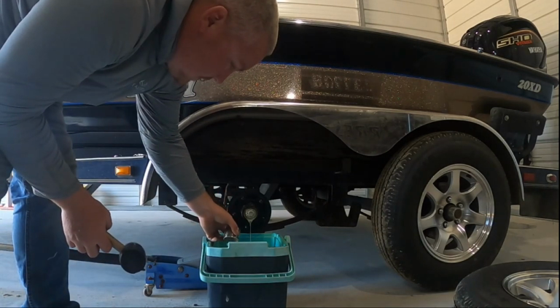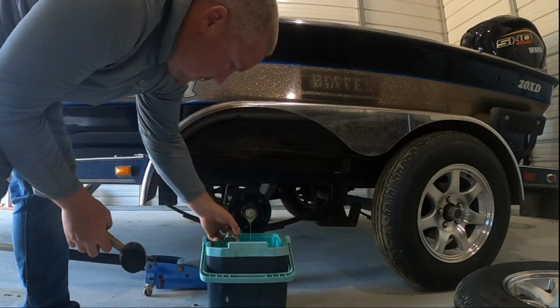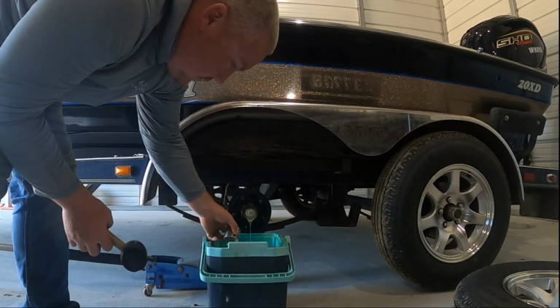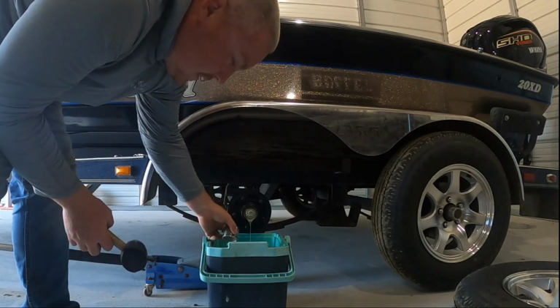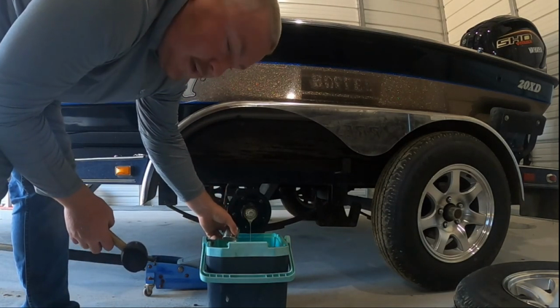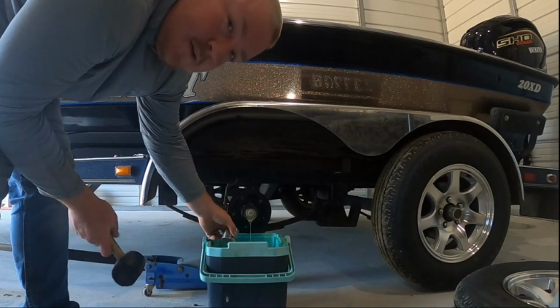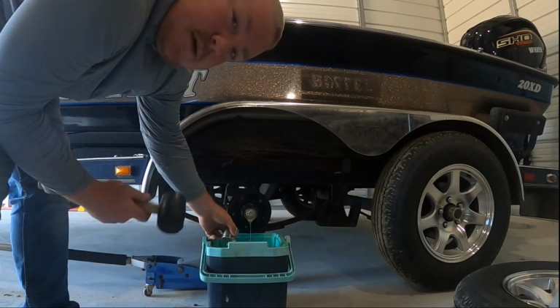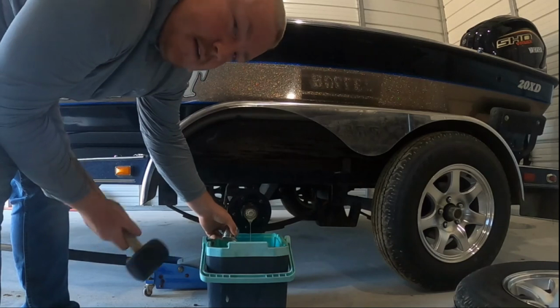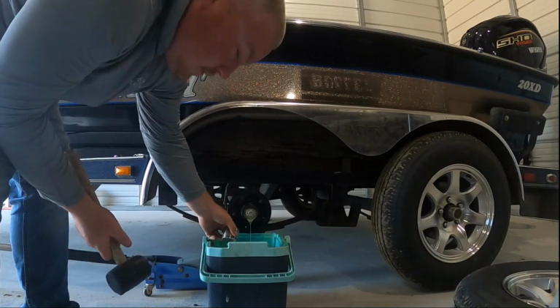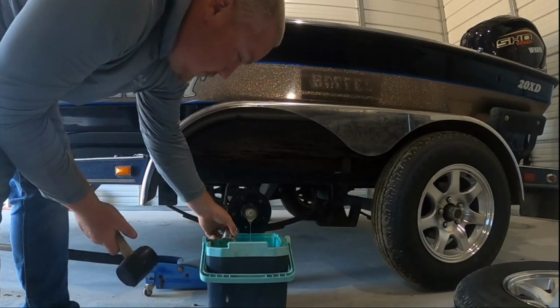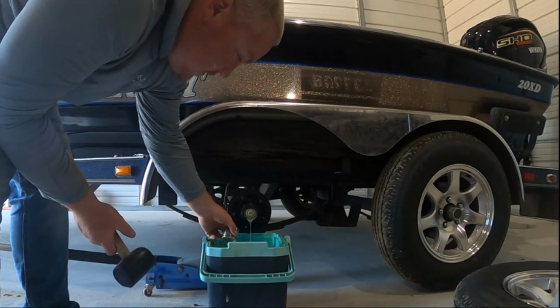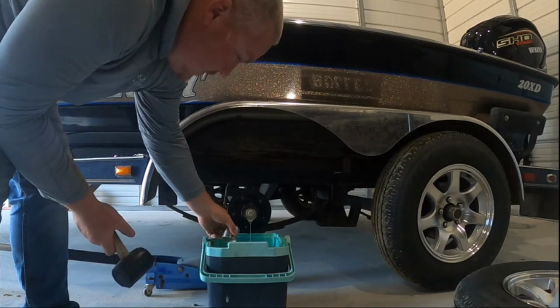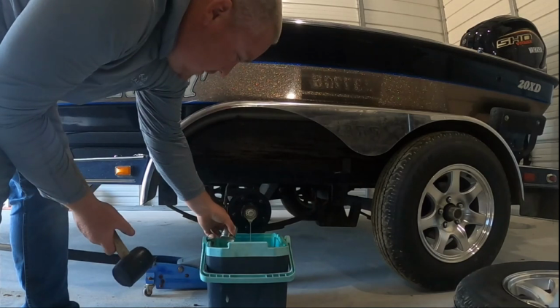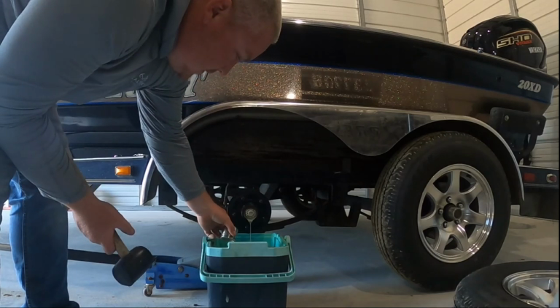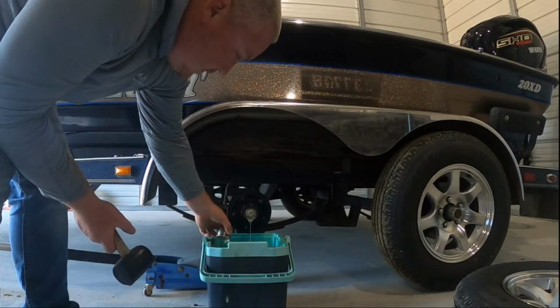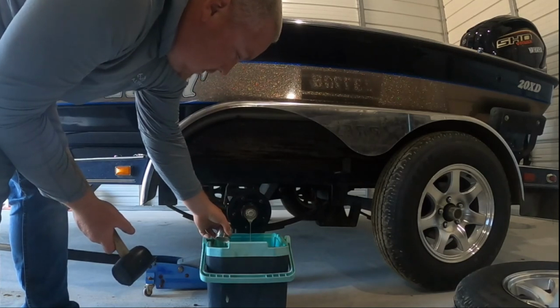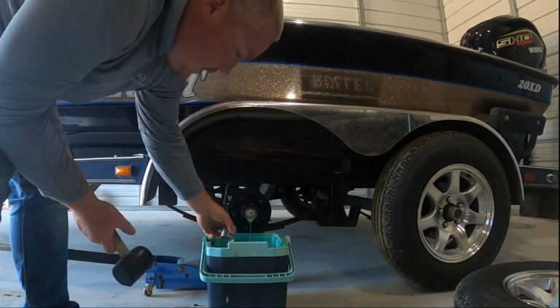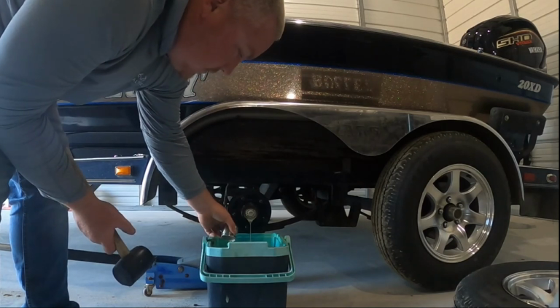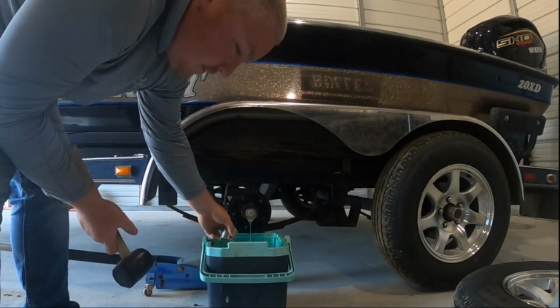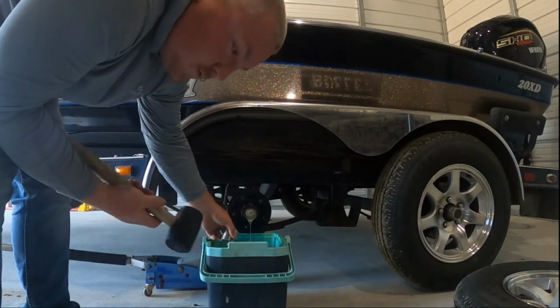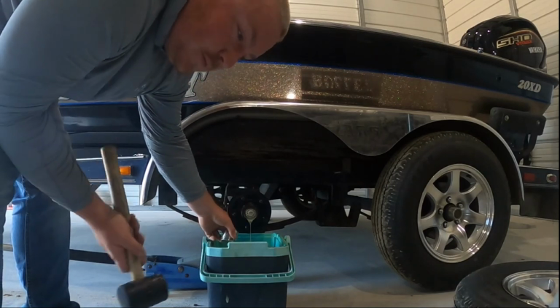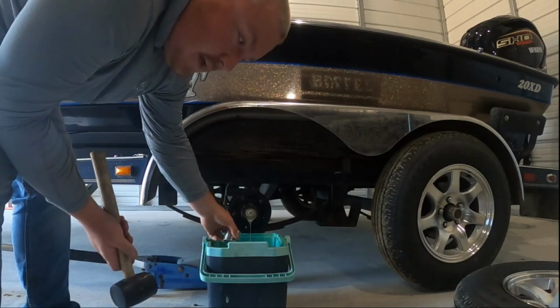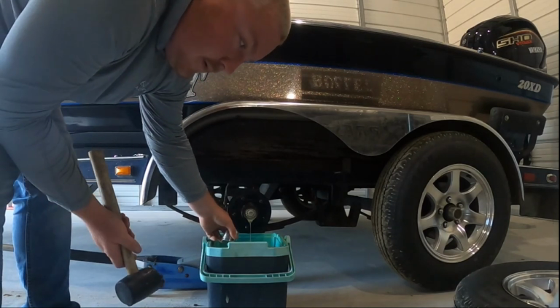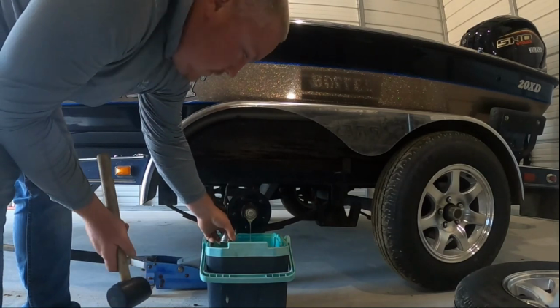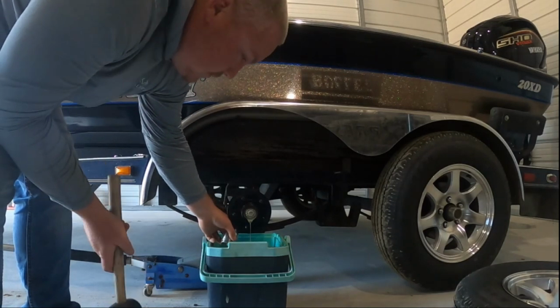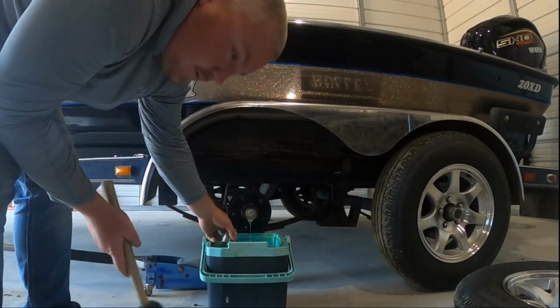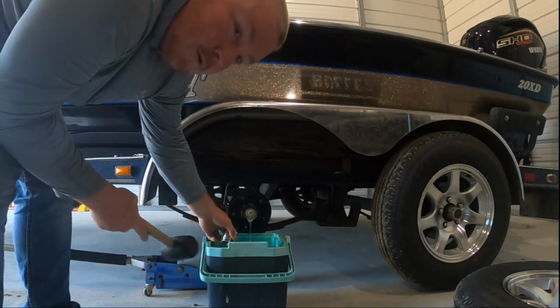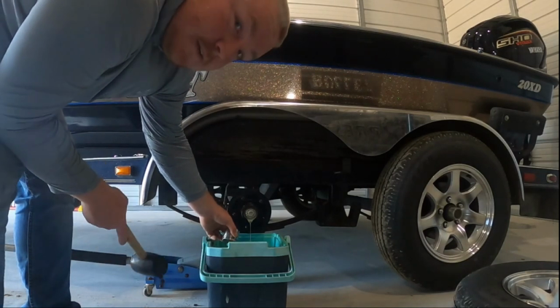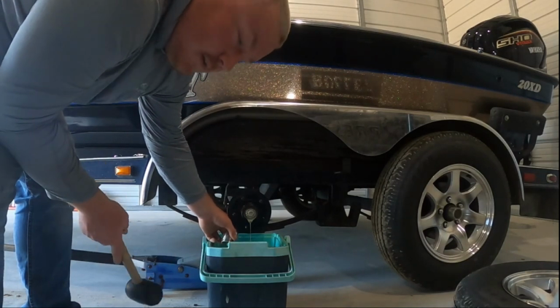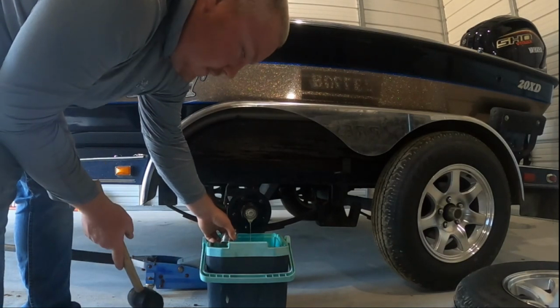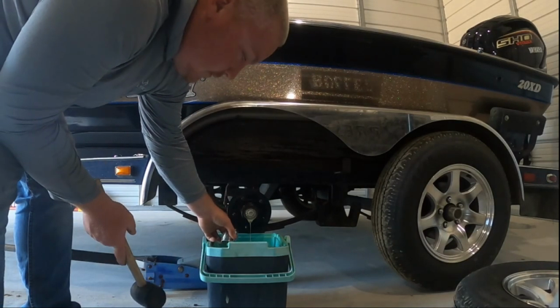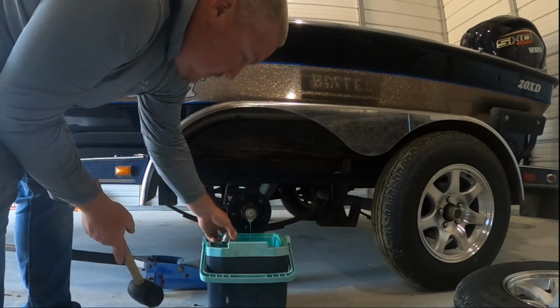There we go. As you can see it's got water in it — that's because the seal is bad, and when you back it in the water, not only is oil dripping out but water is getting in also.